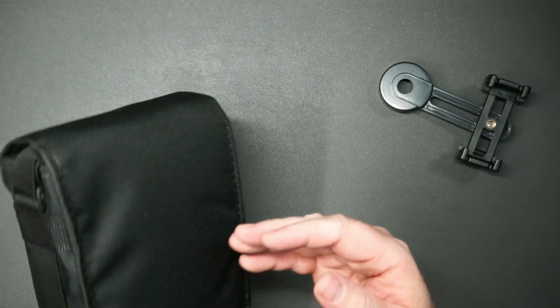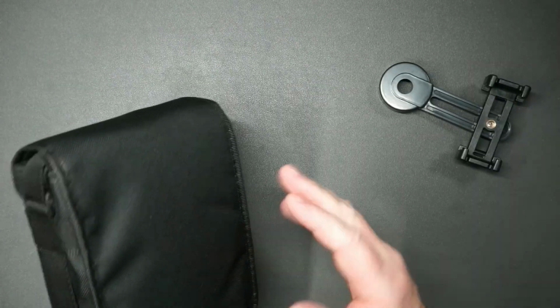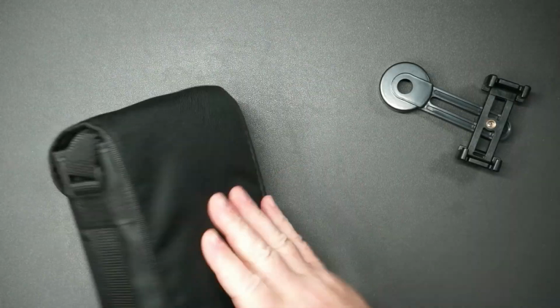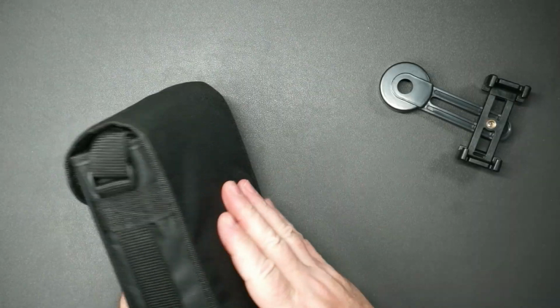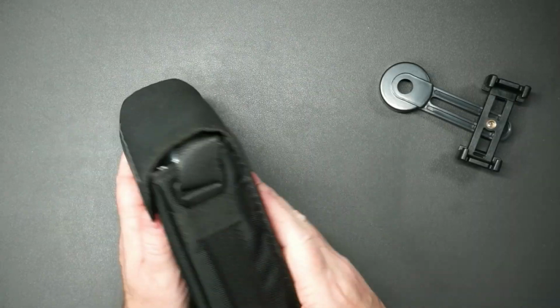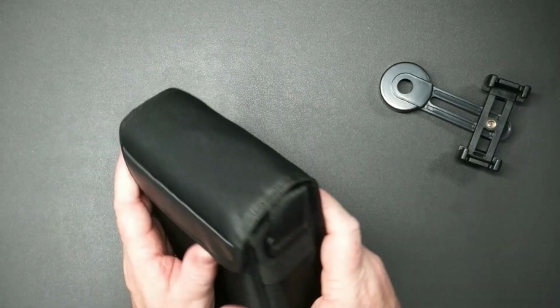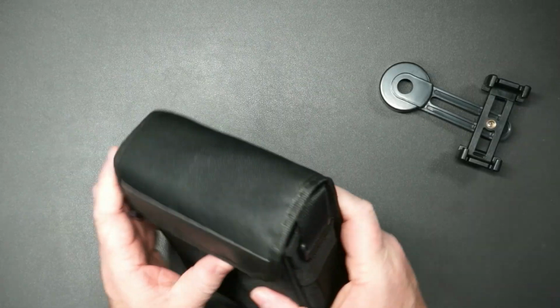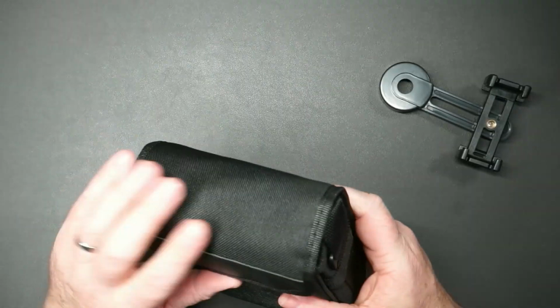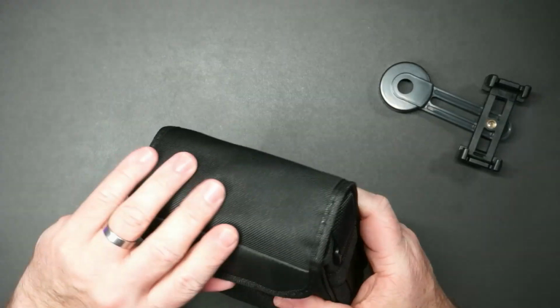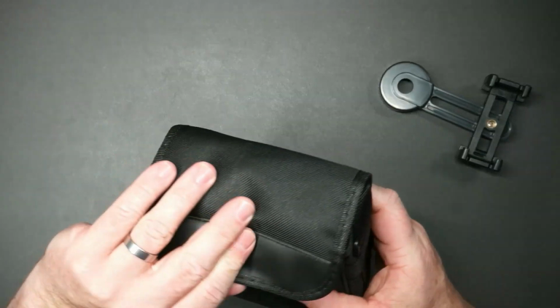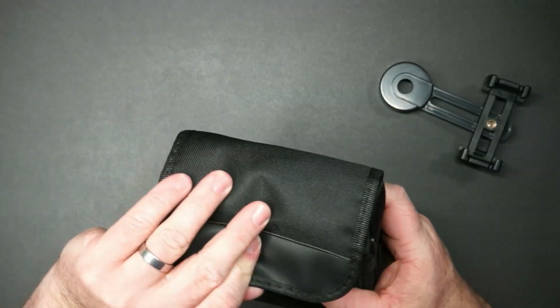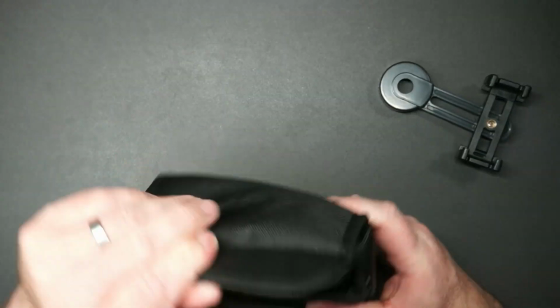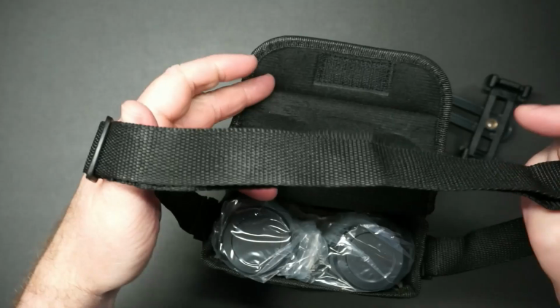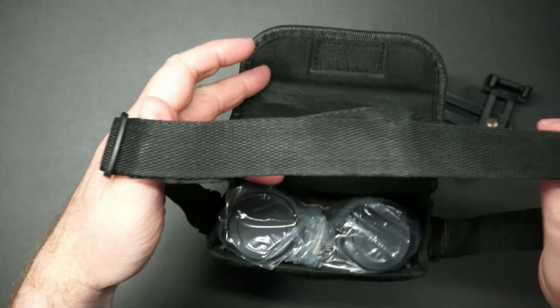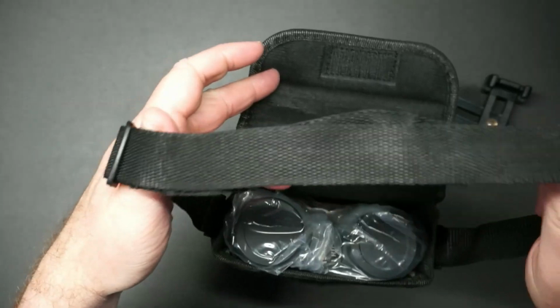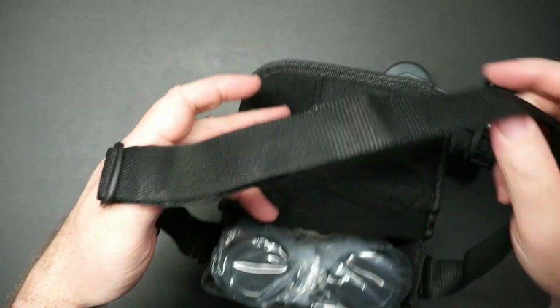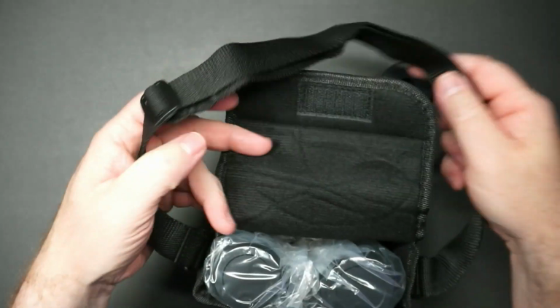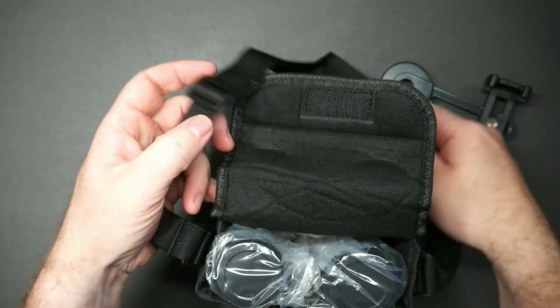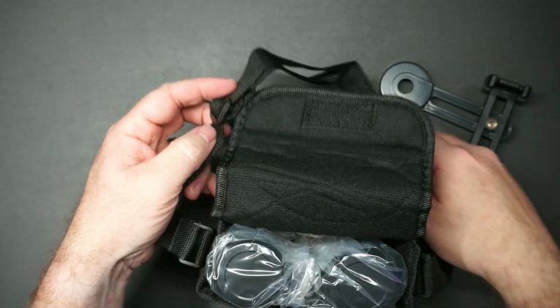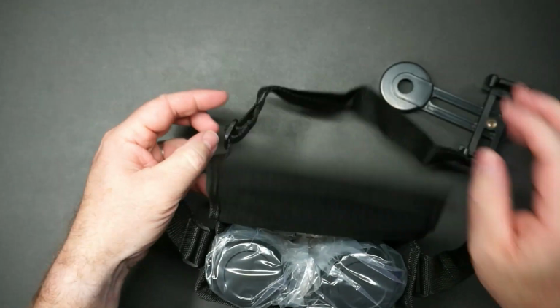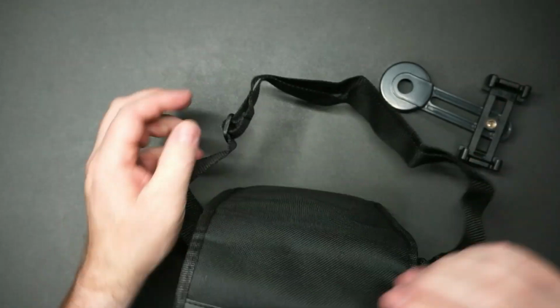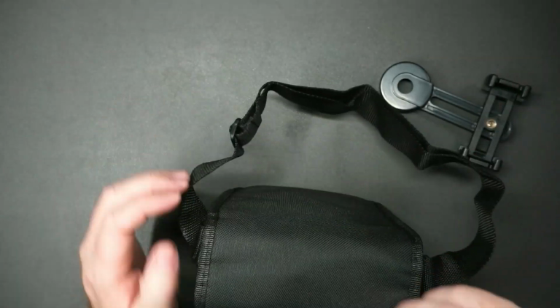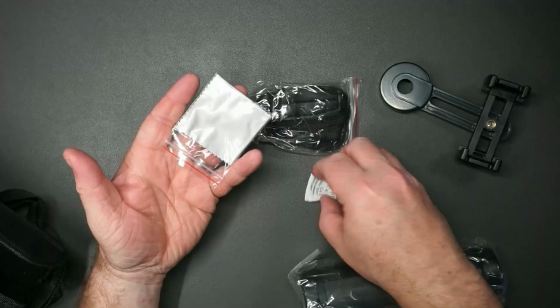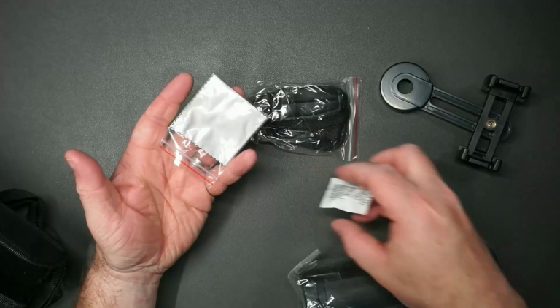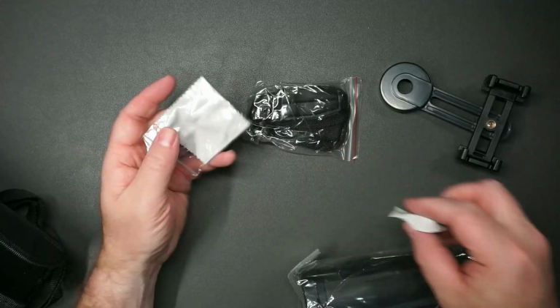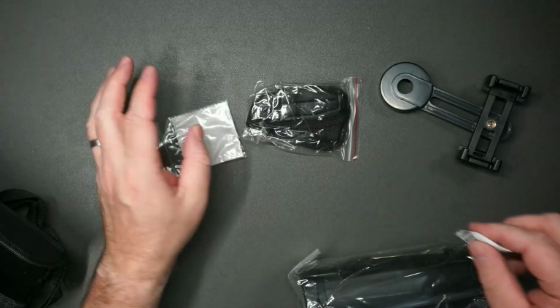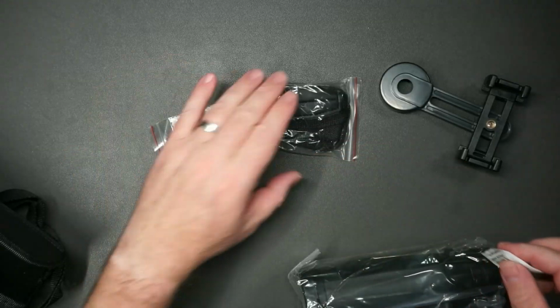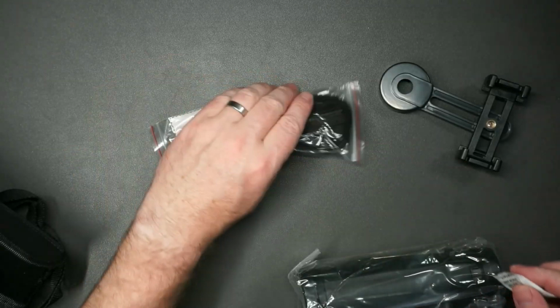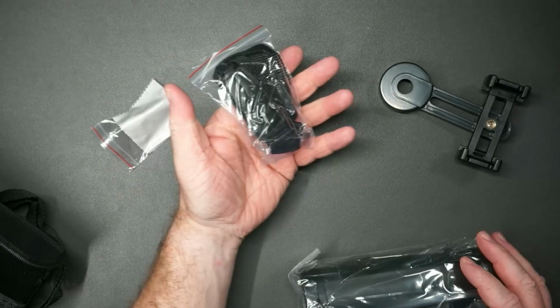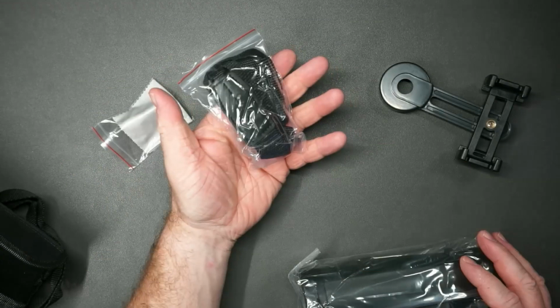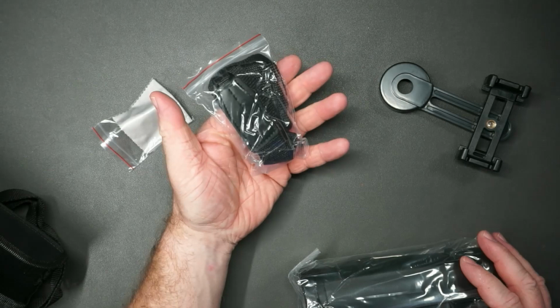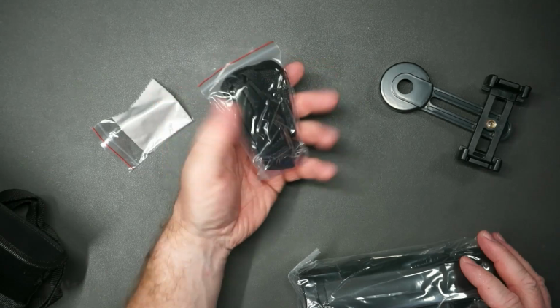This is a nice carrying case. You've got your shoulder strap here, a cleaning cloth, and a neck strap.